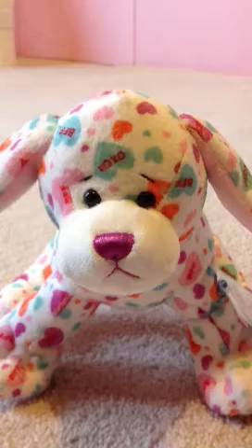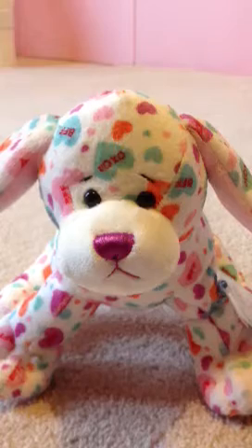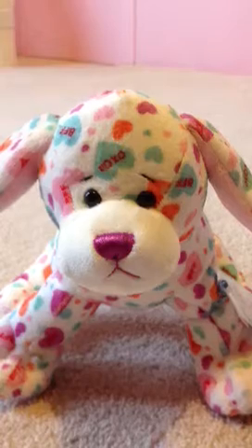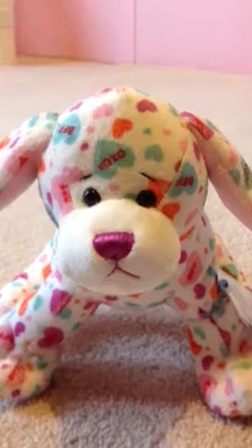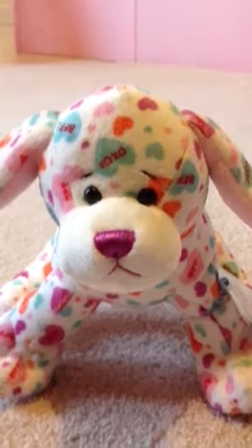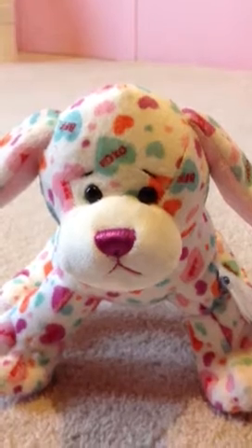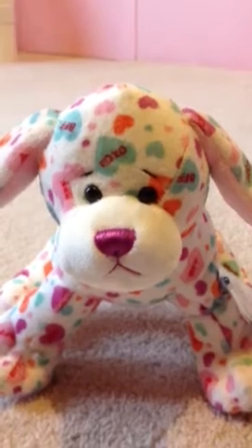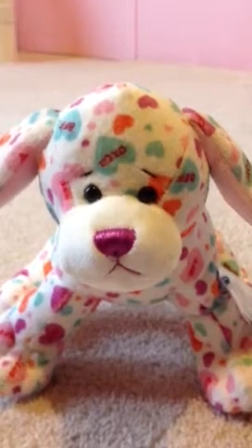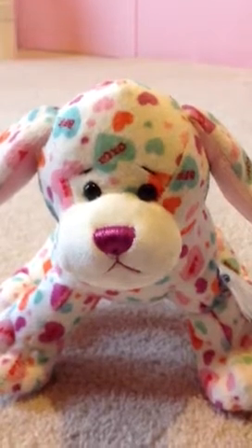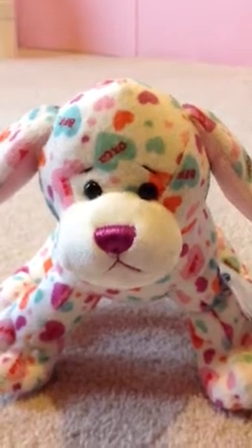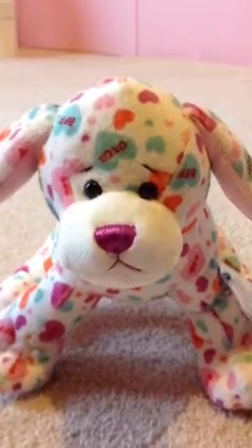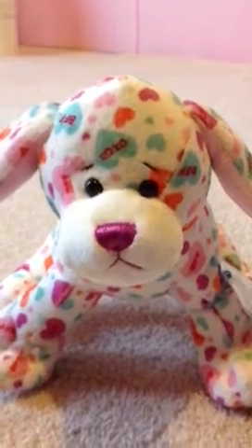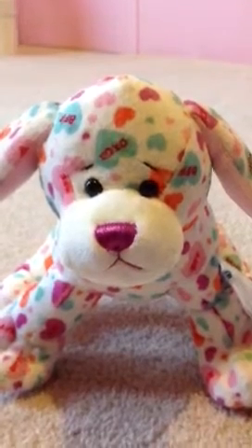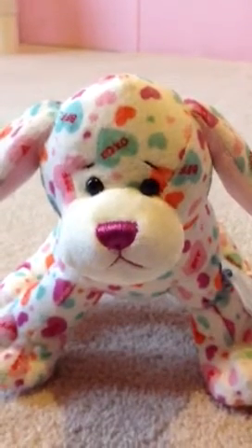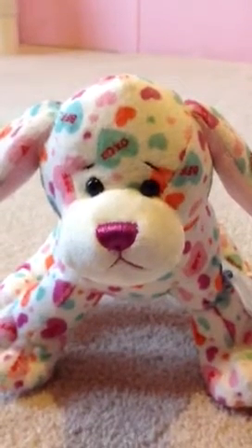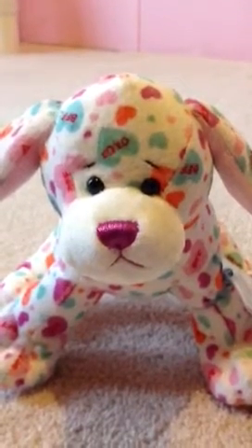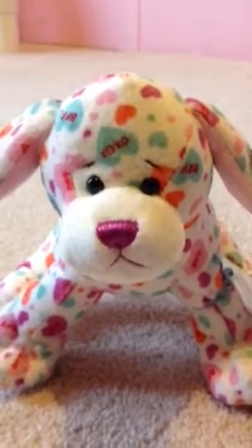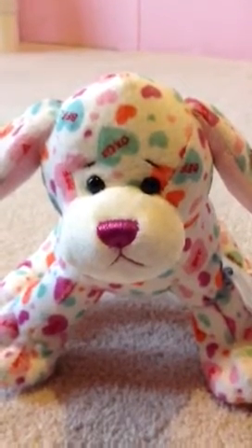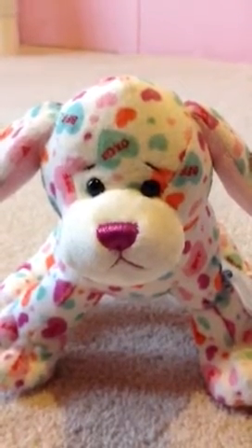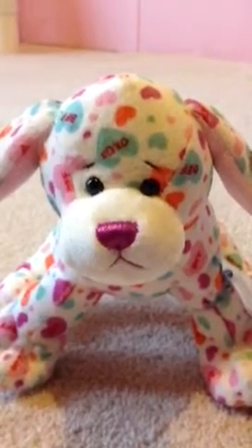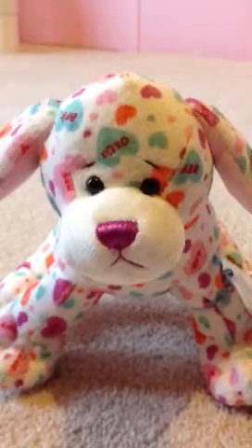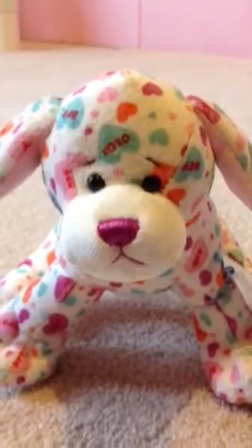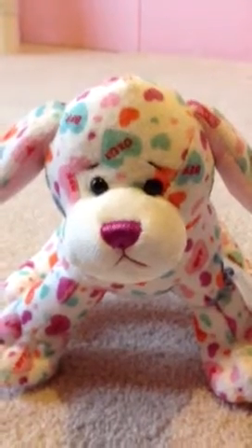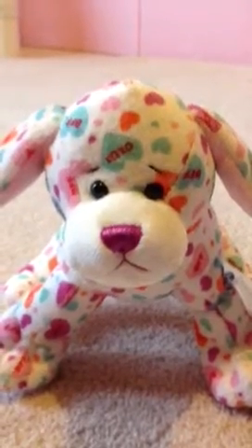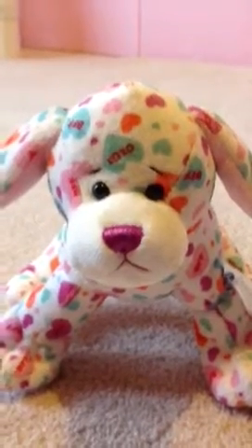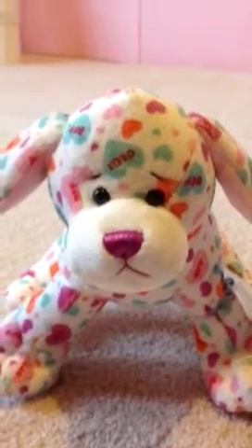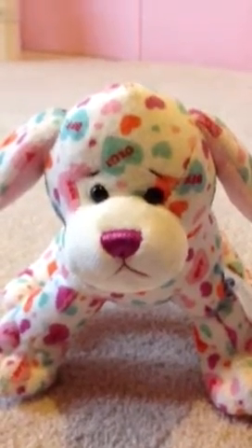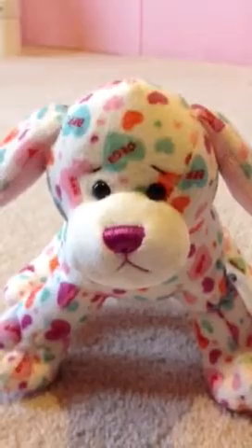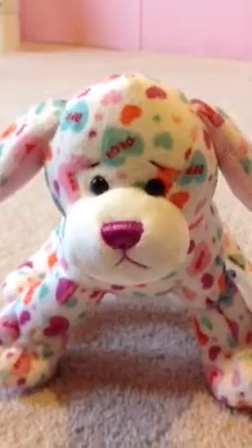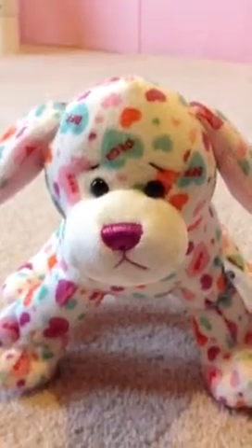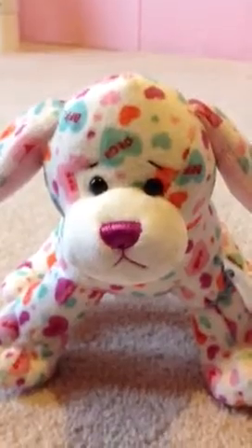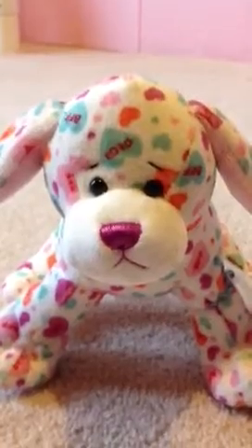Hey guys, it's me, Red Wolf Dance, with my Sweetheart Pup. I don't have a name for her, so that's why I'm not using her name.